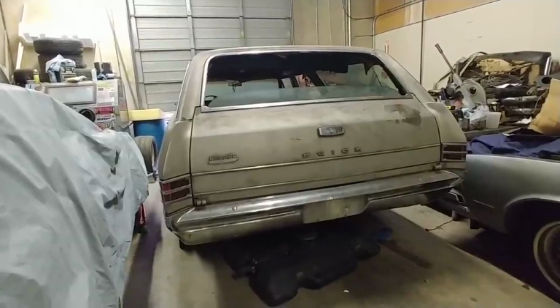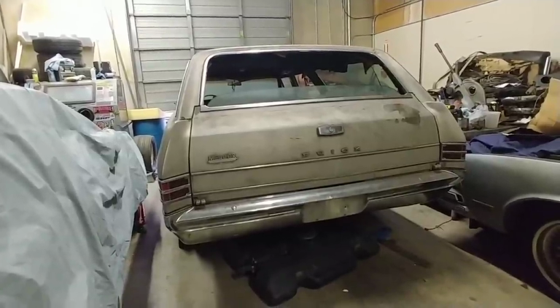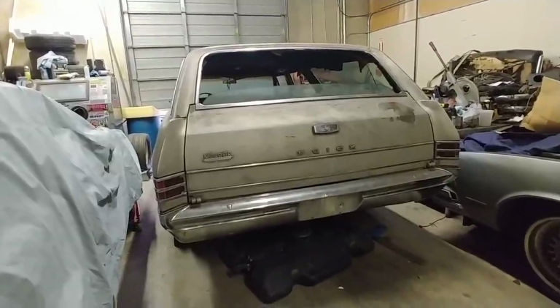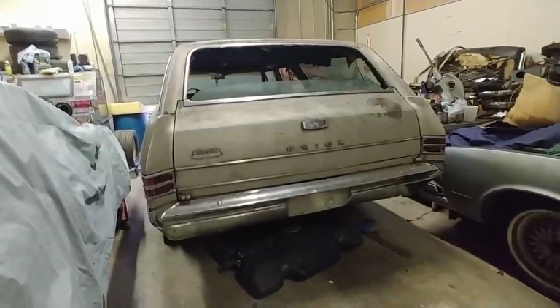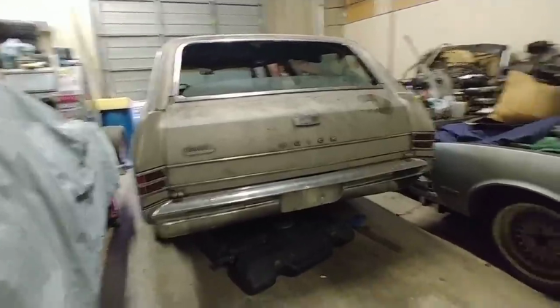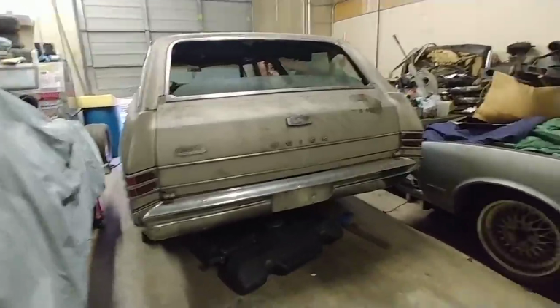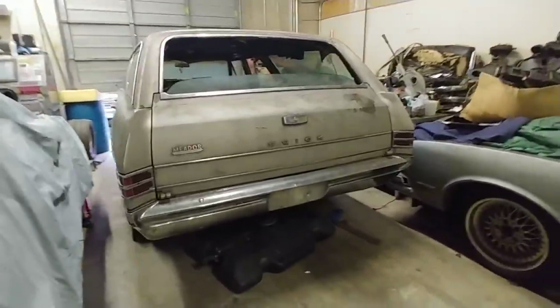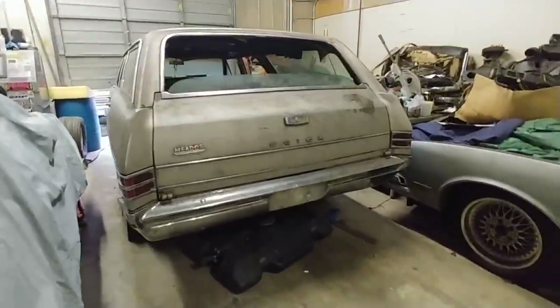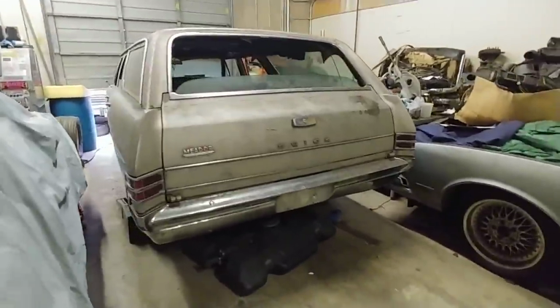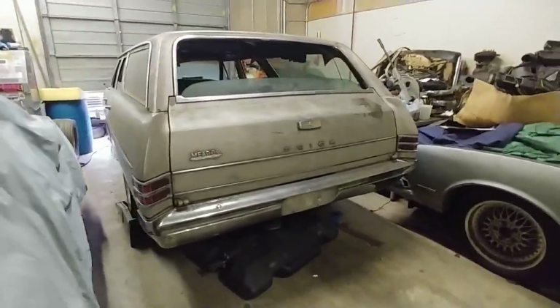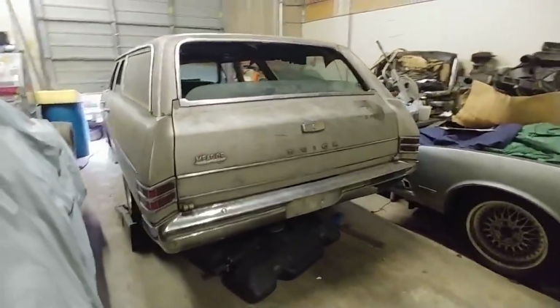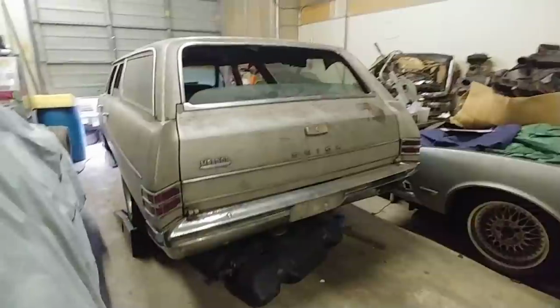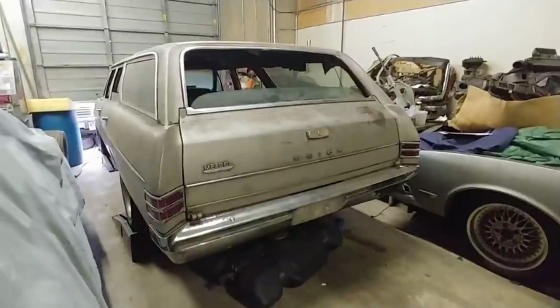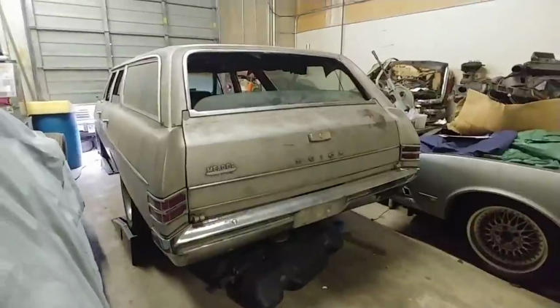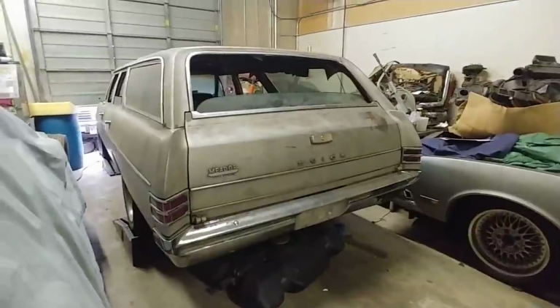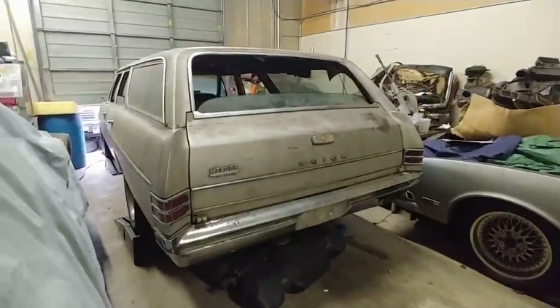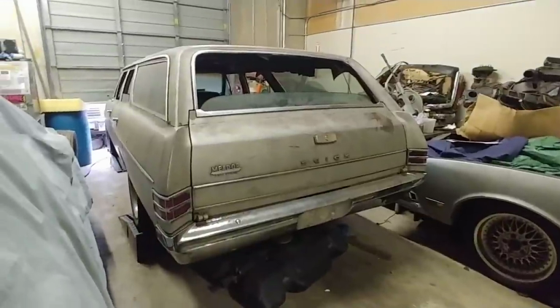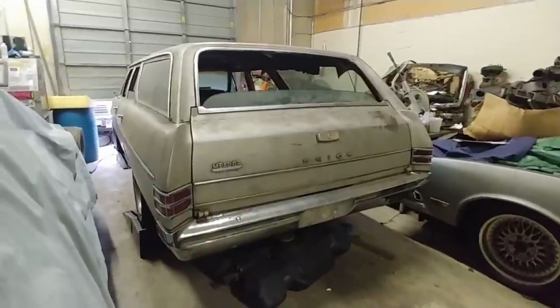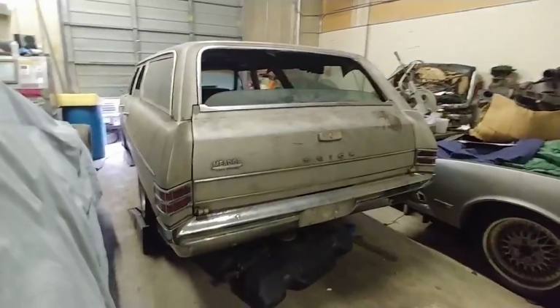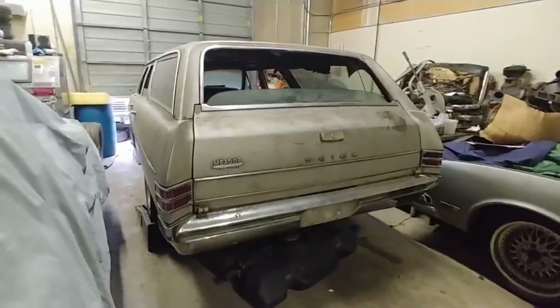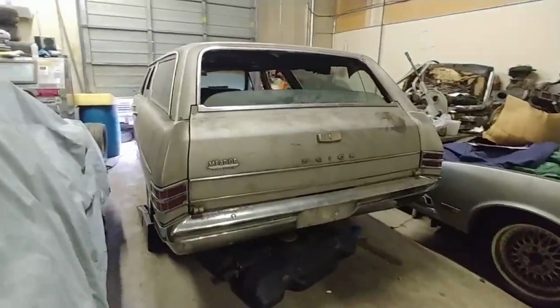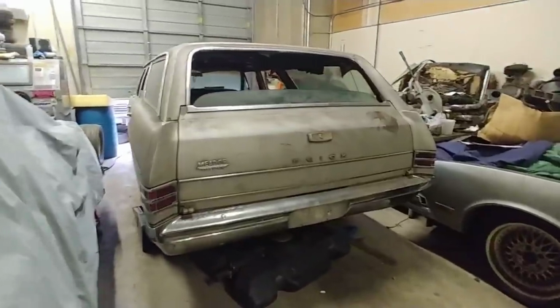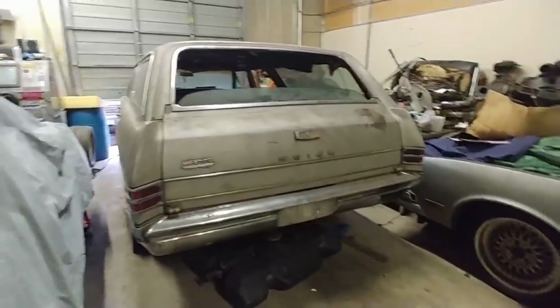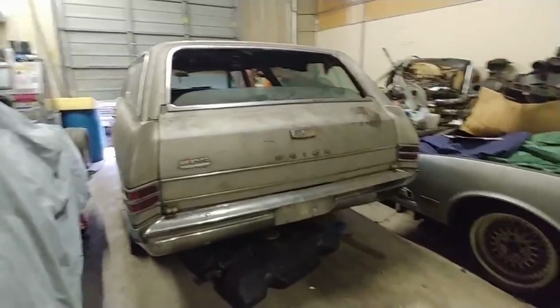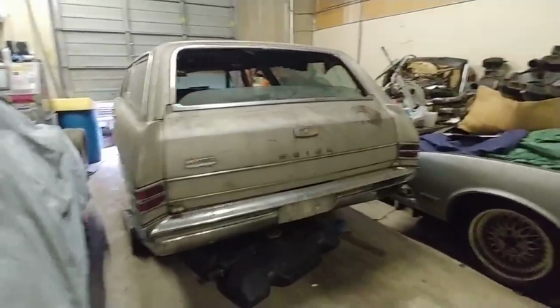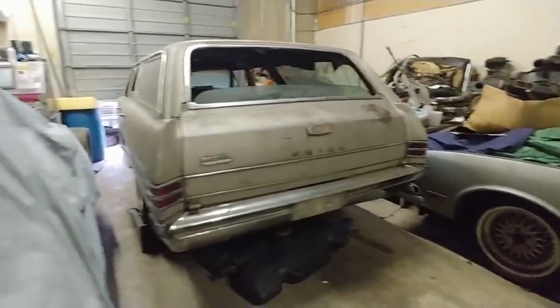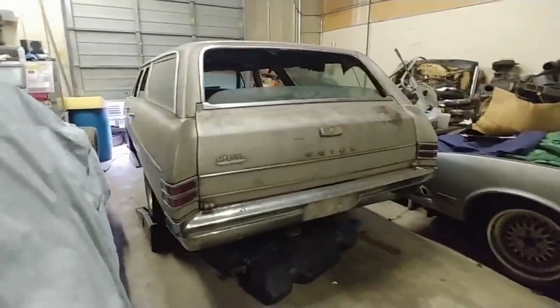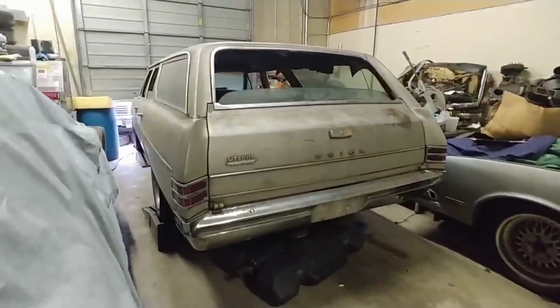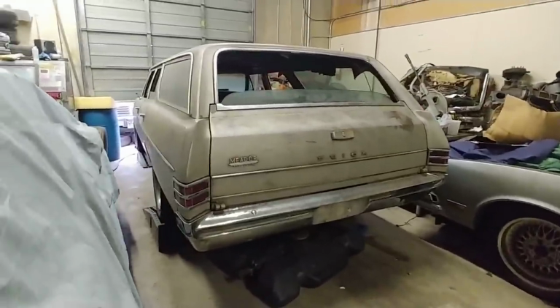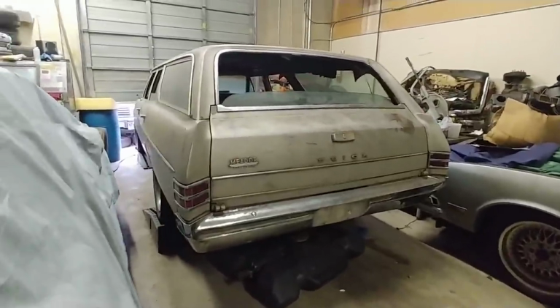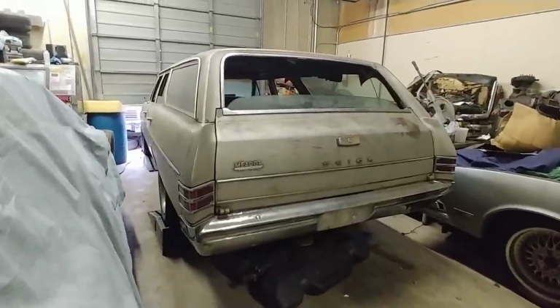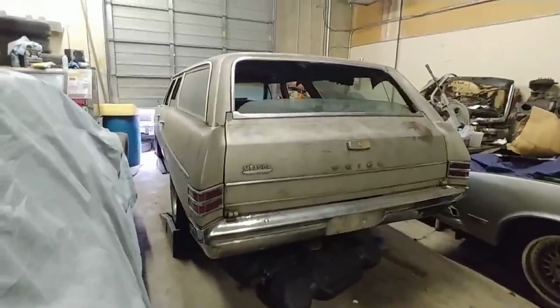Anyway, it's a '66 Buick Special, and obviously you can tell it's a wagon. She looks pretty straight, doesn't she?